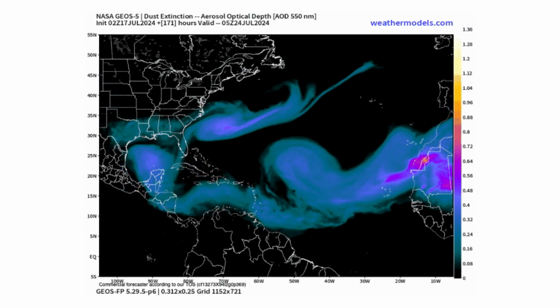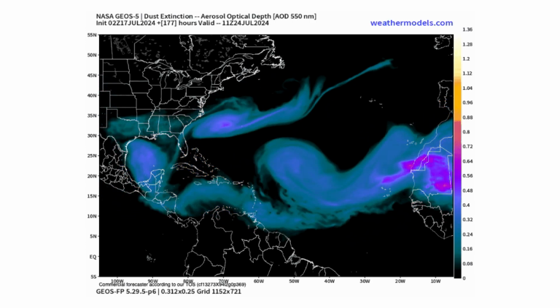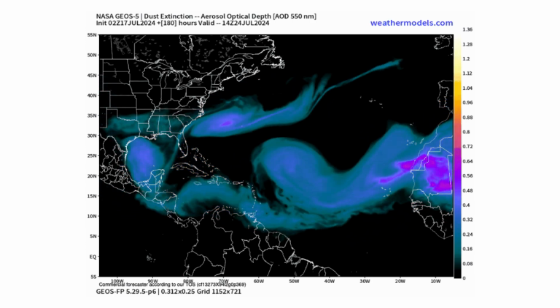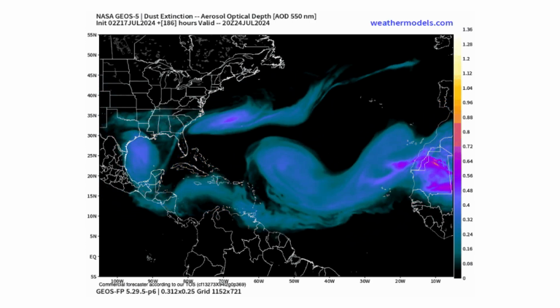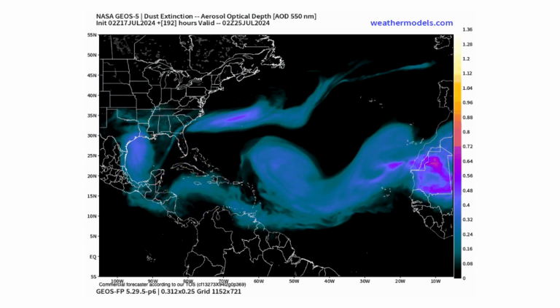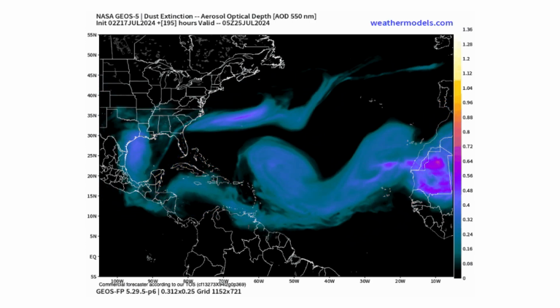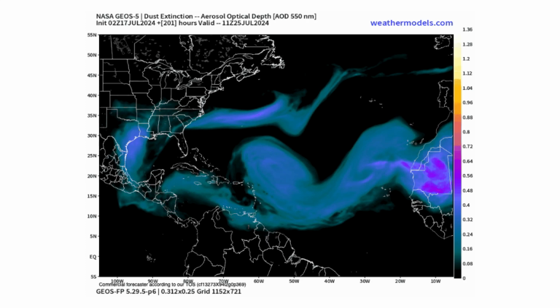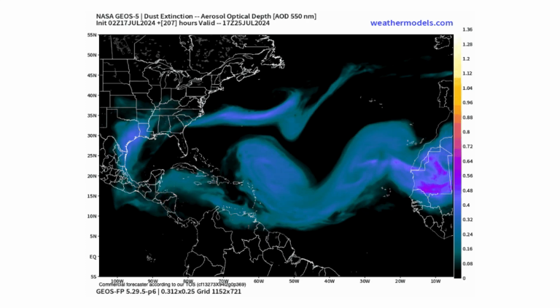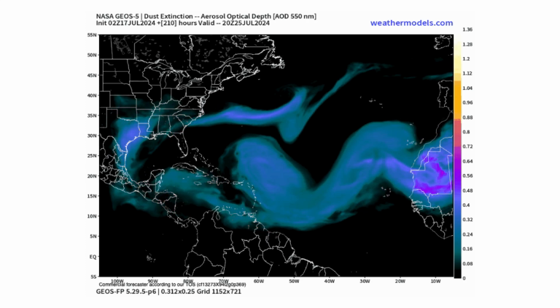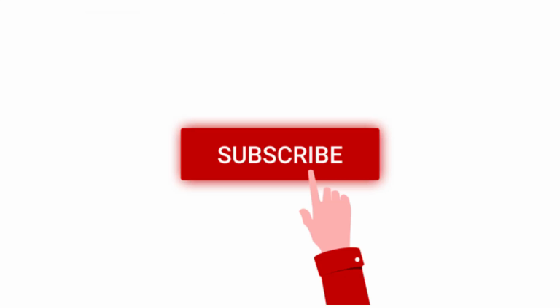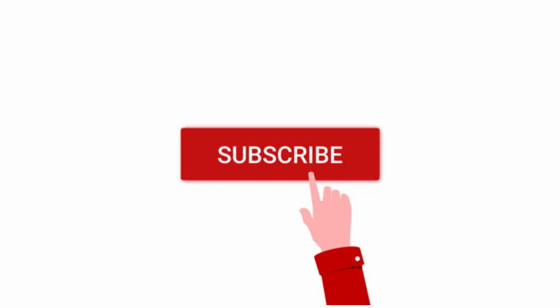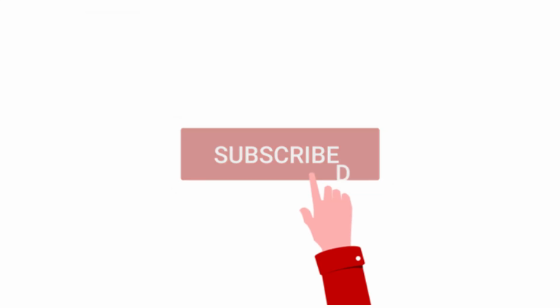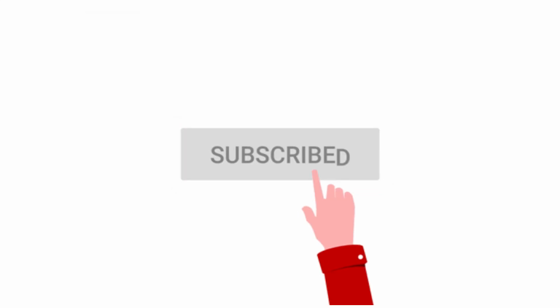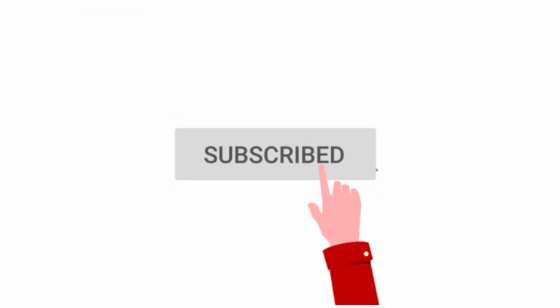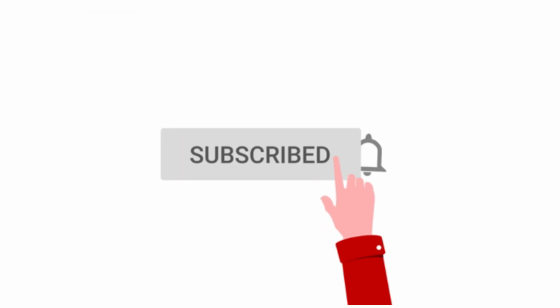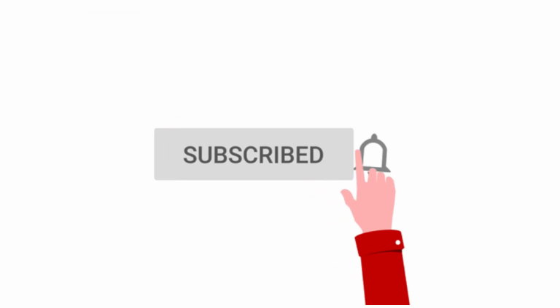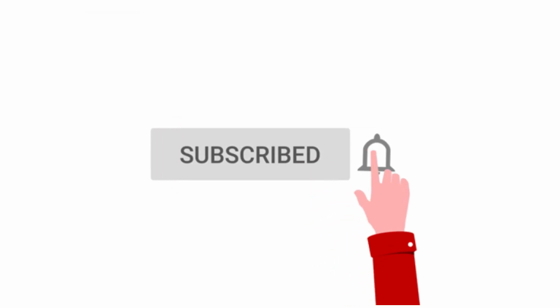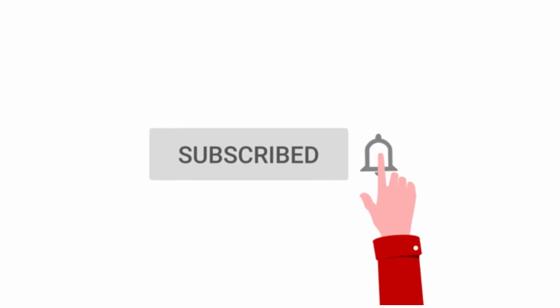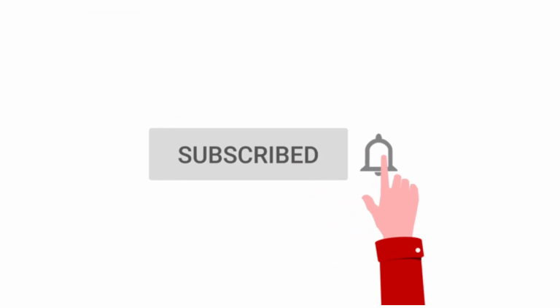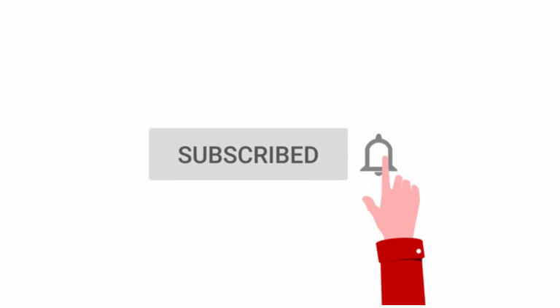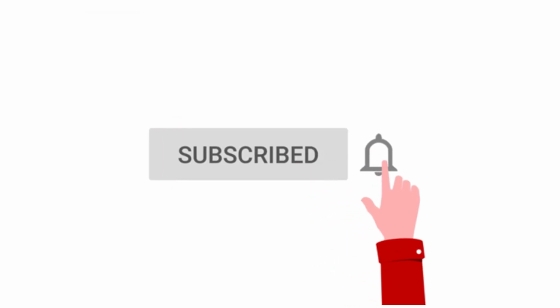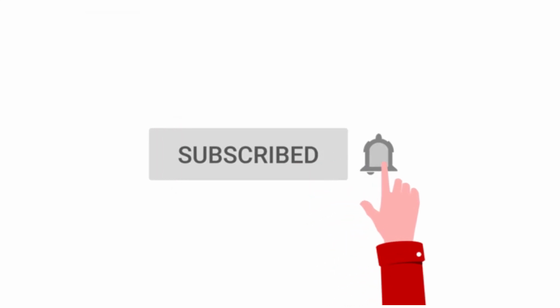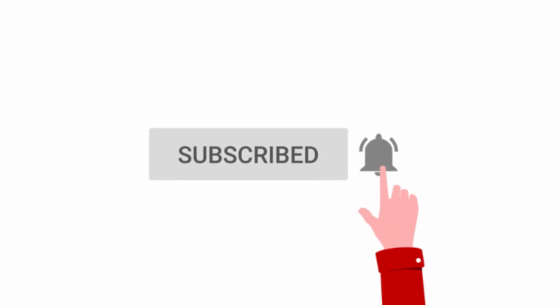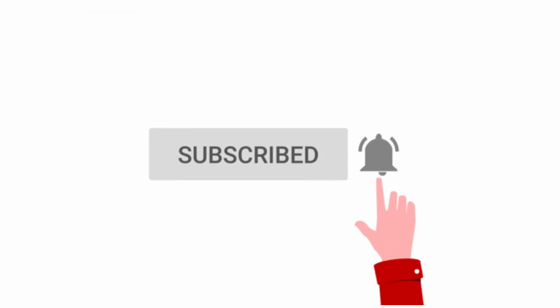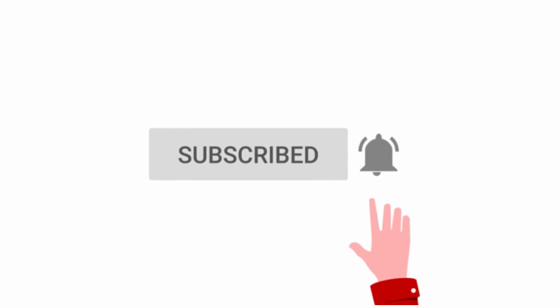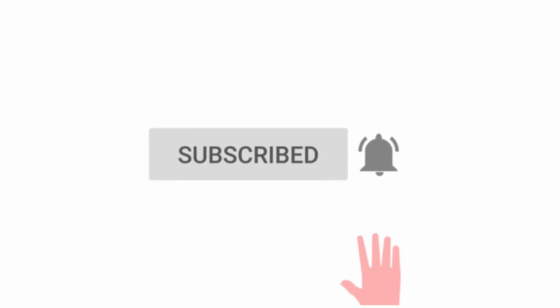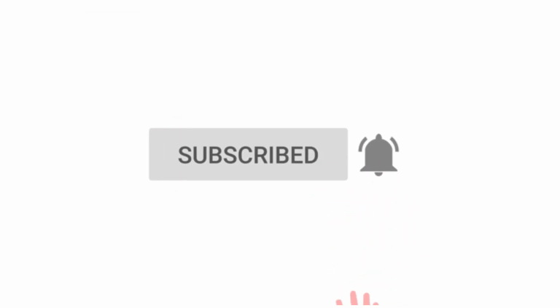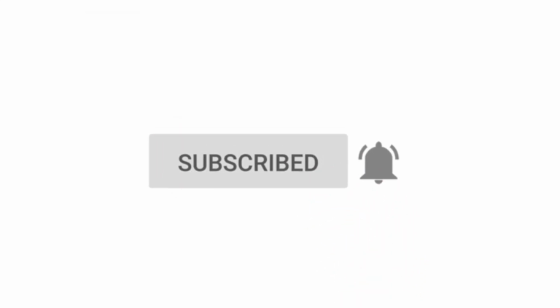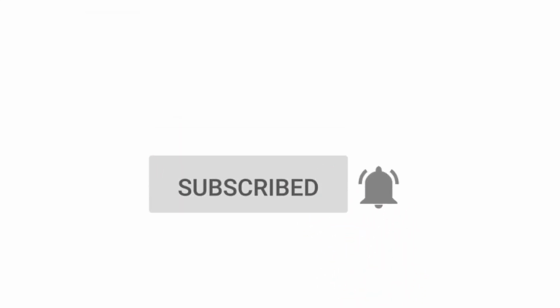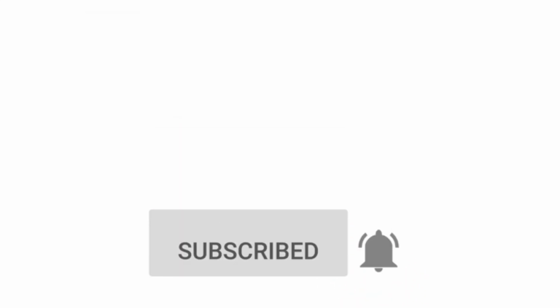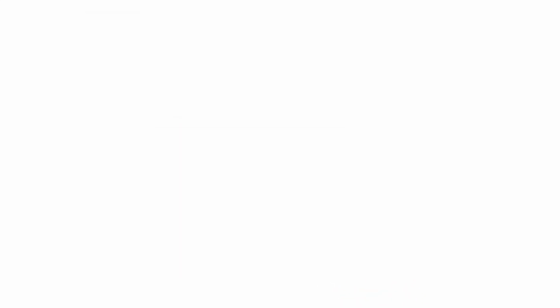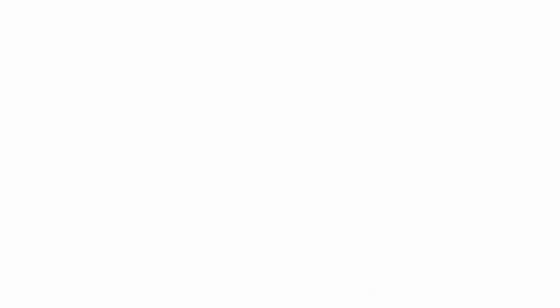If you like detailed weather breakdowns, hit the subscribe button and notification bell to get all my upcoming videos.